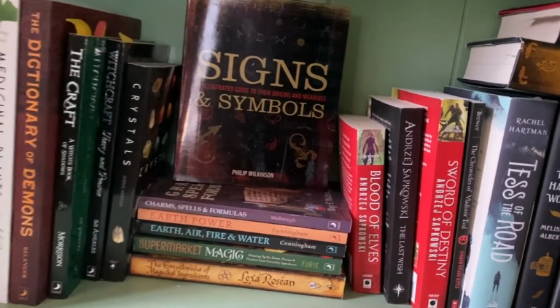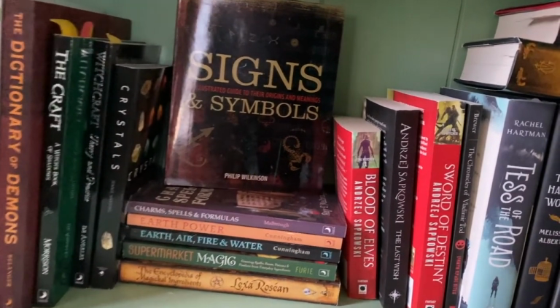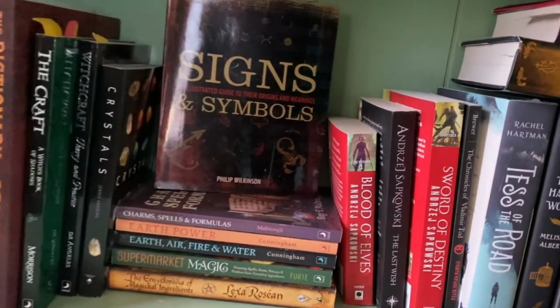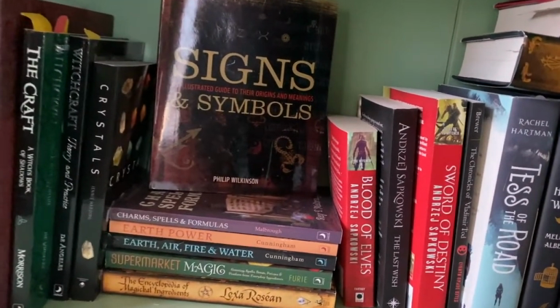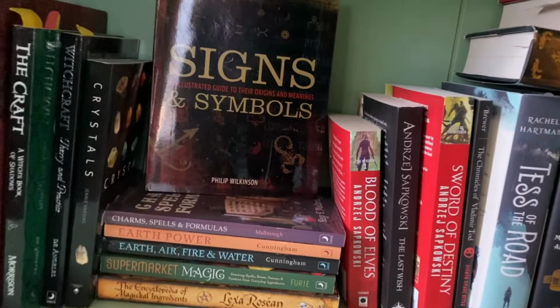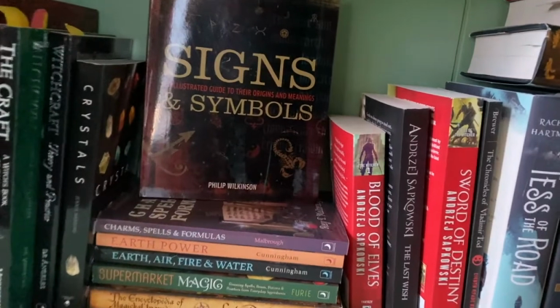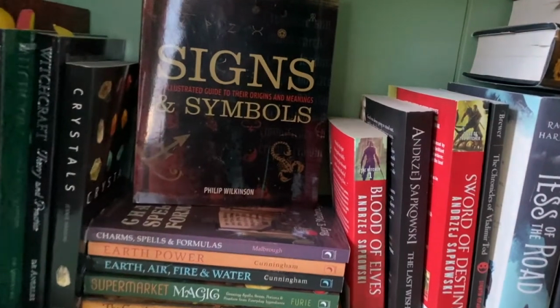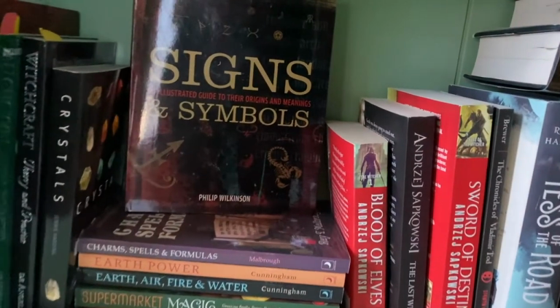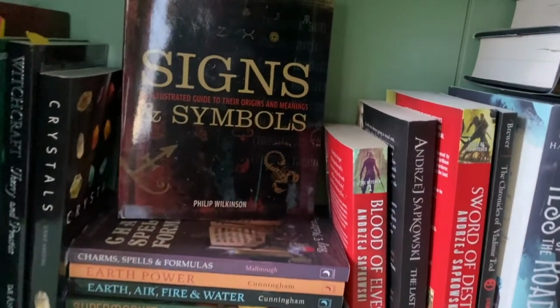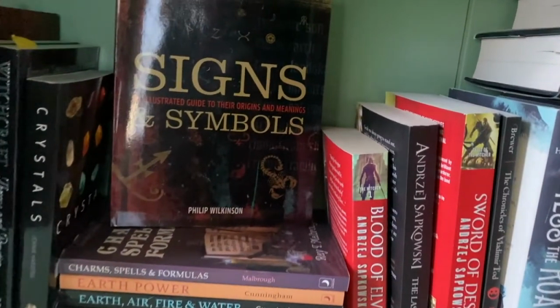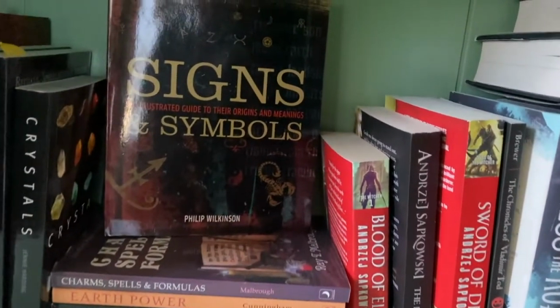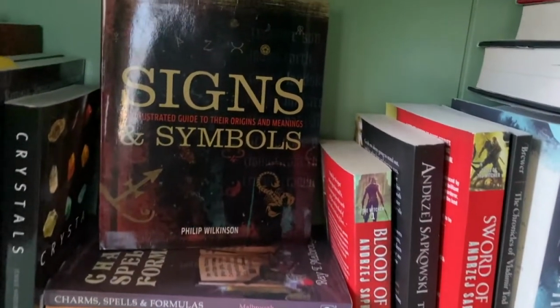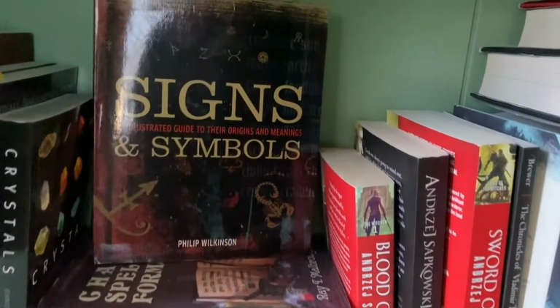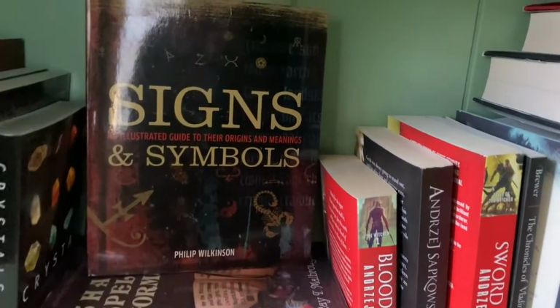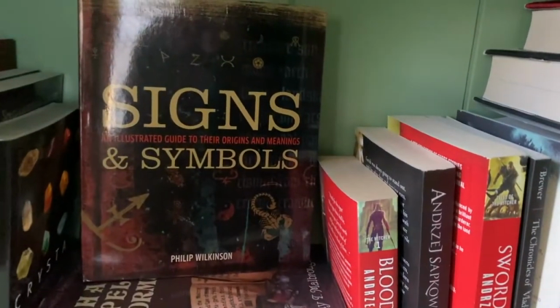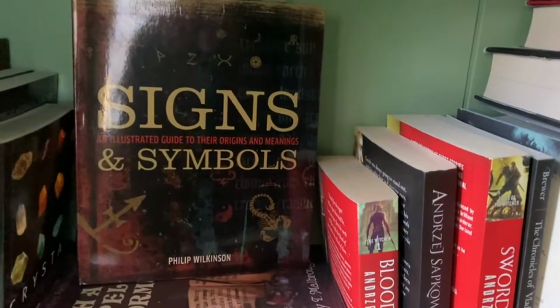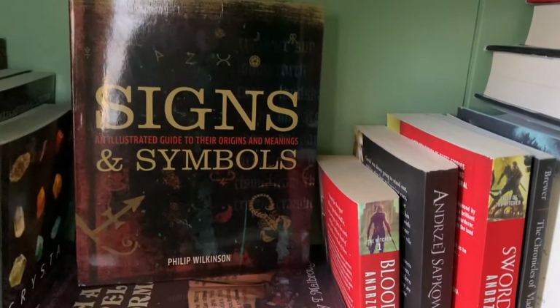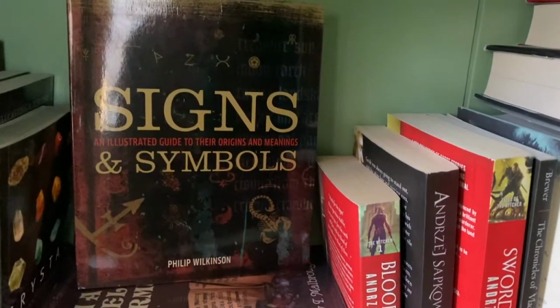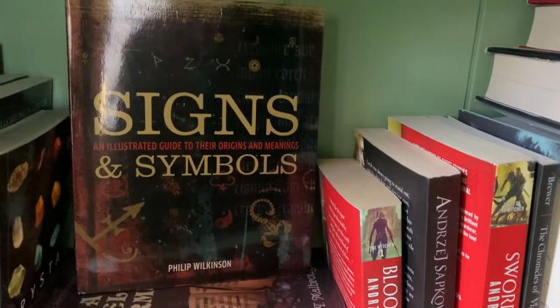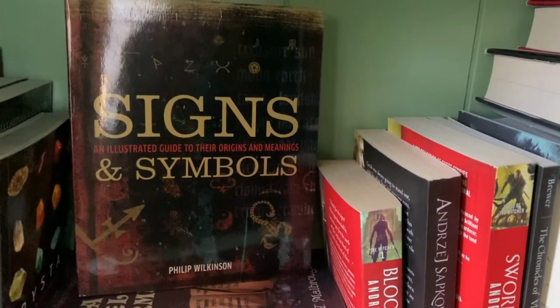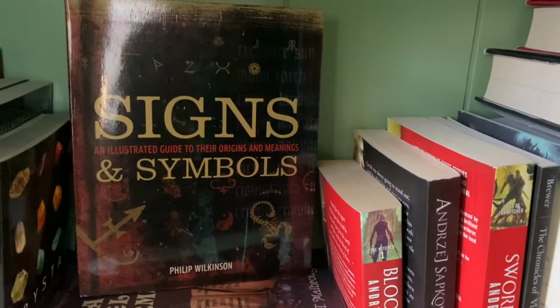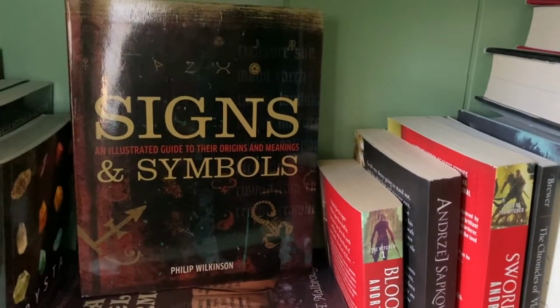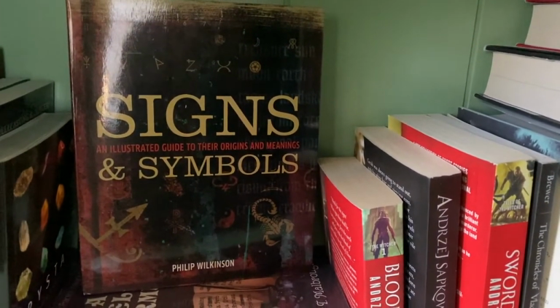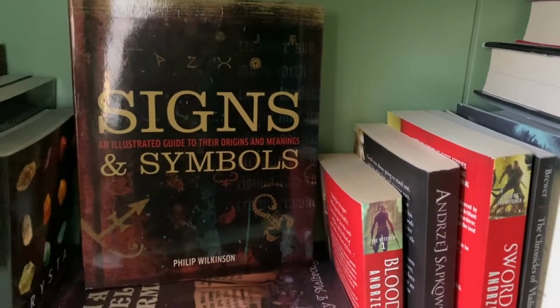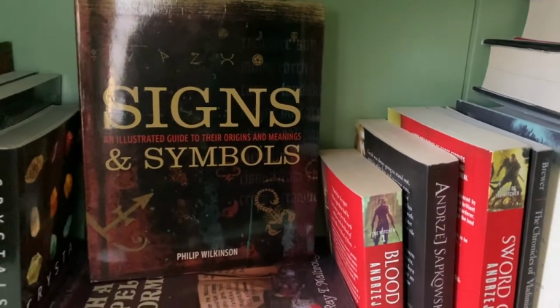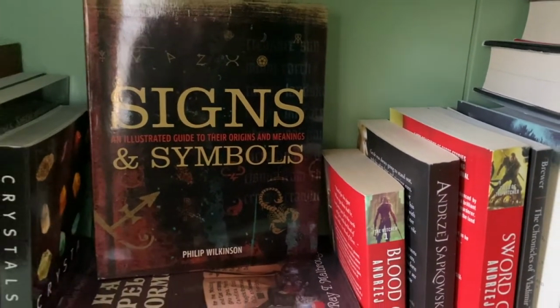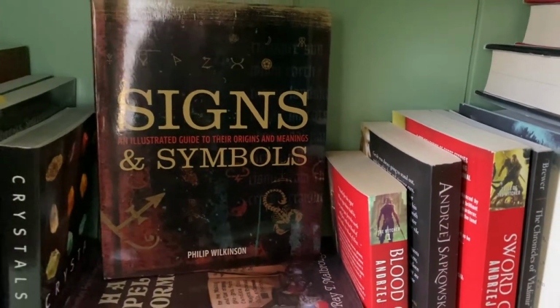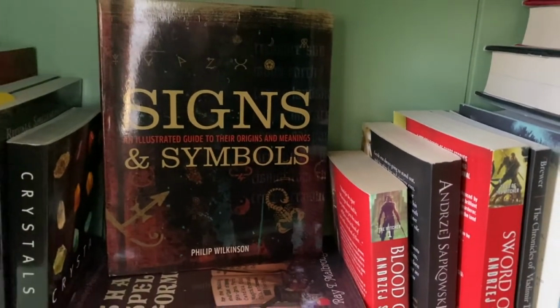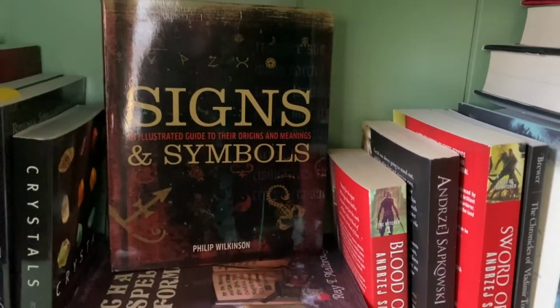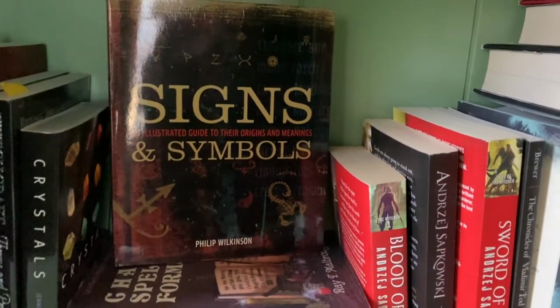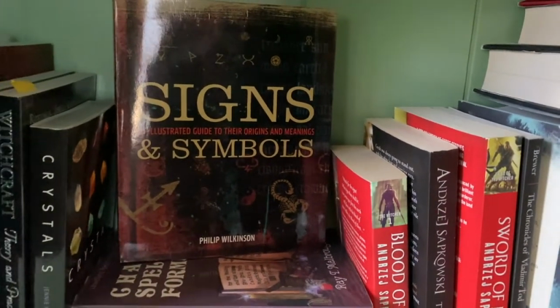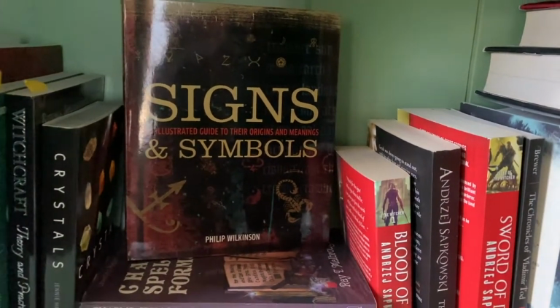Then I have my witchcraft books, which I've had forever. I got rid of a lot of them but I can't part with these.